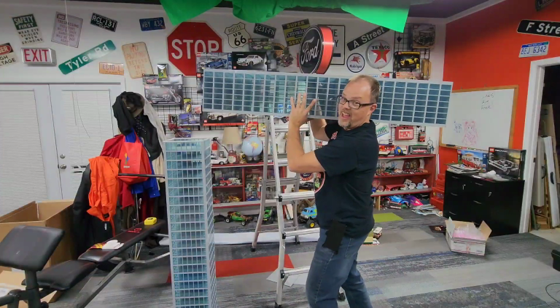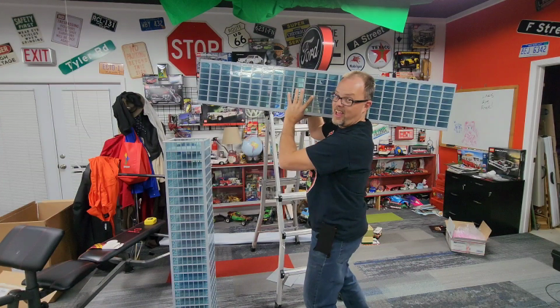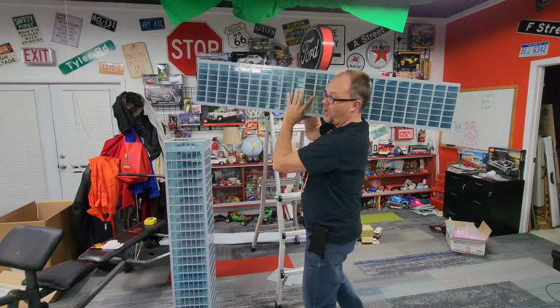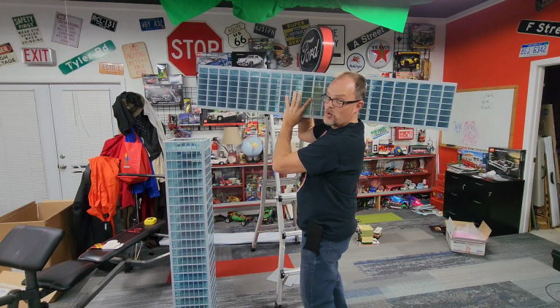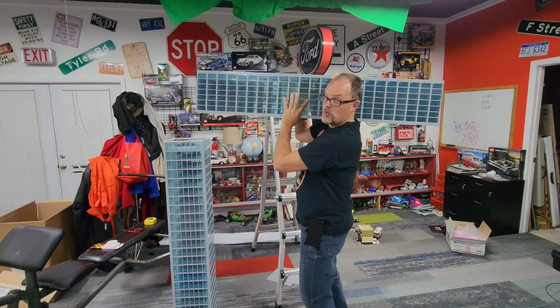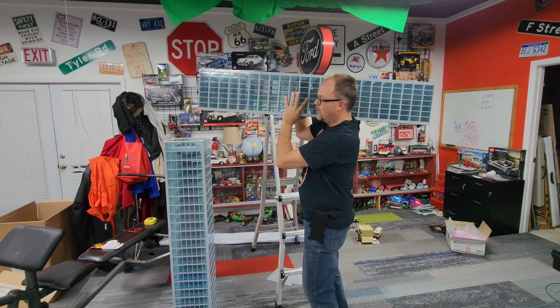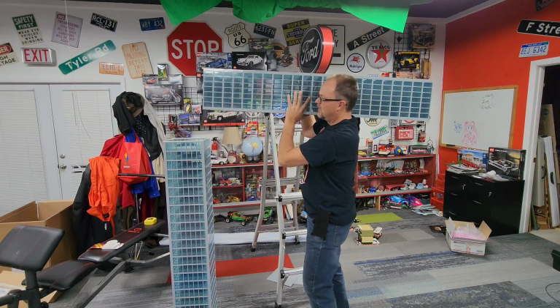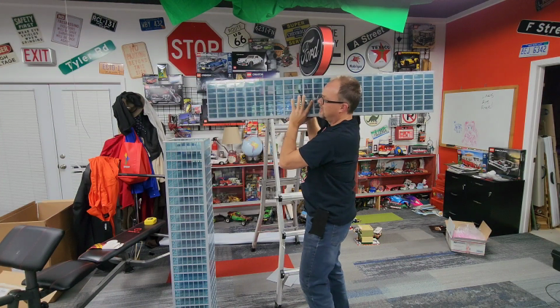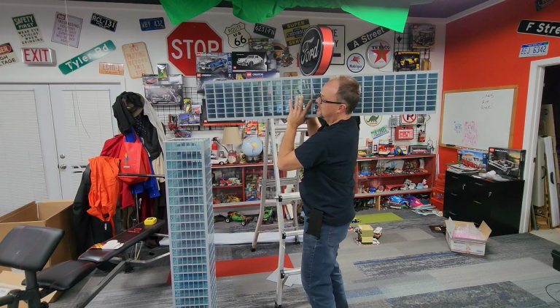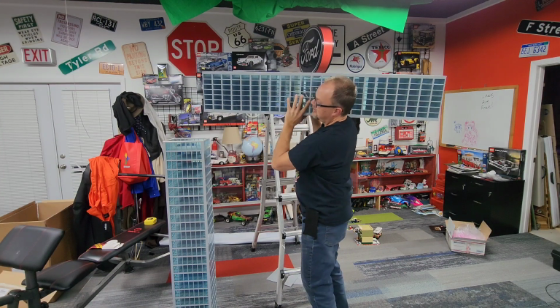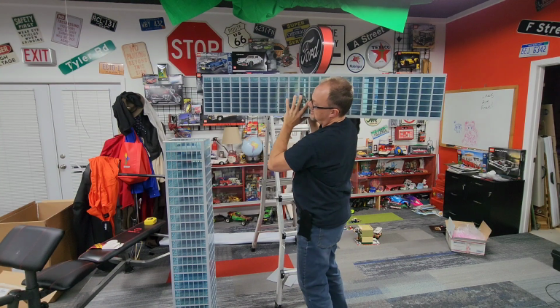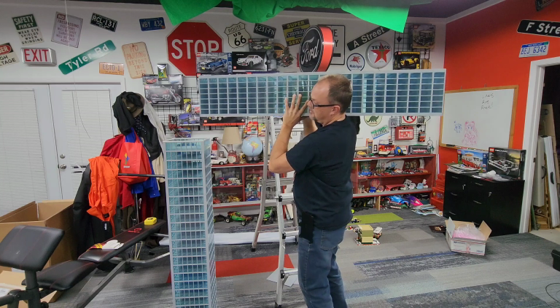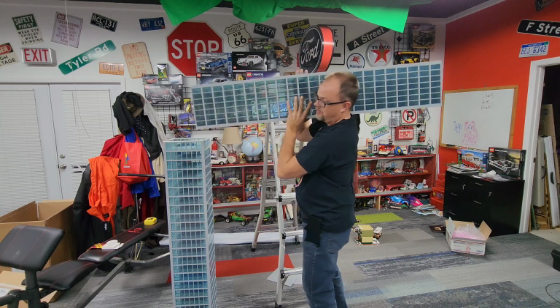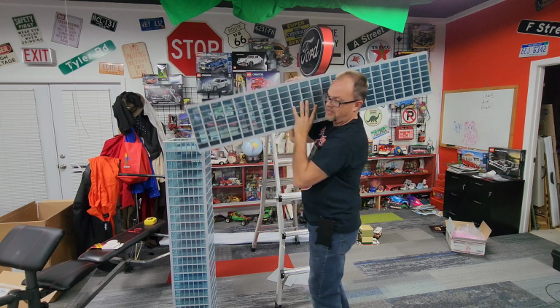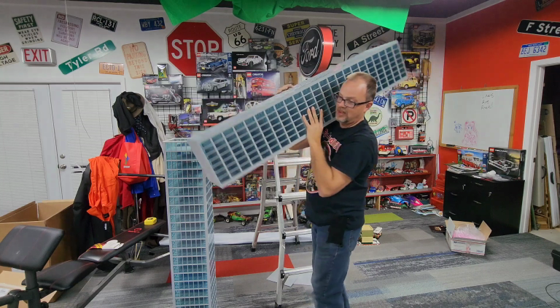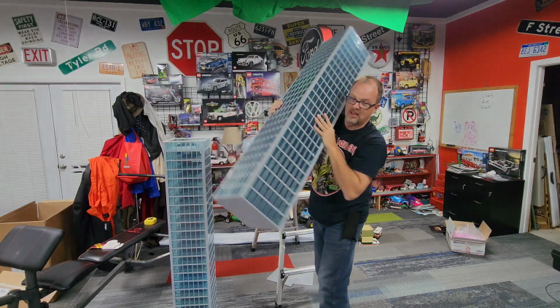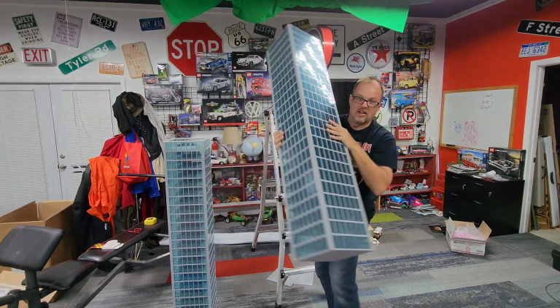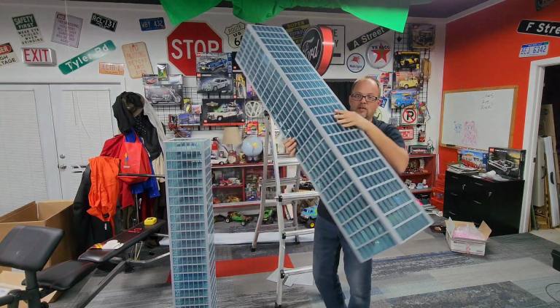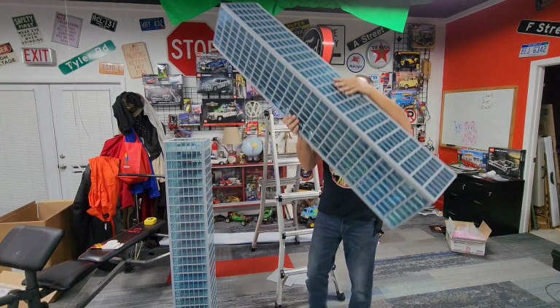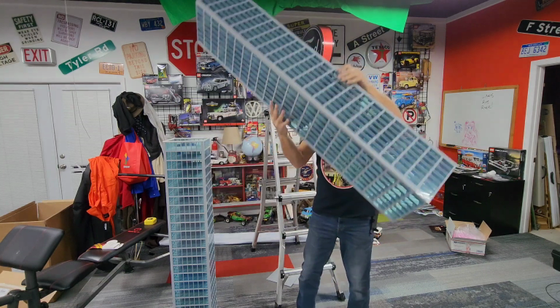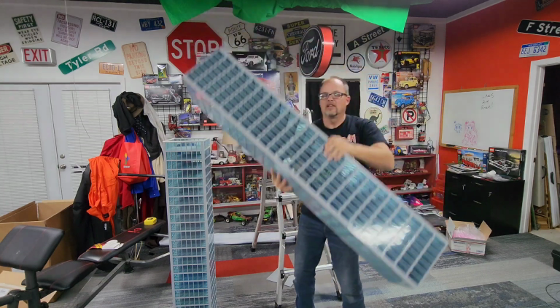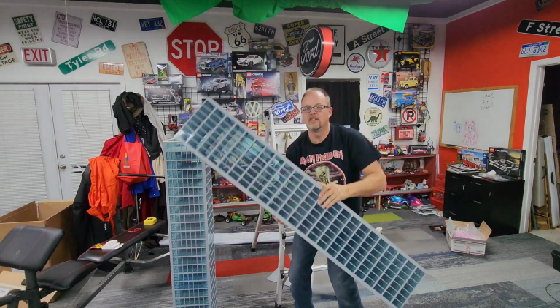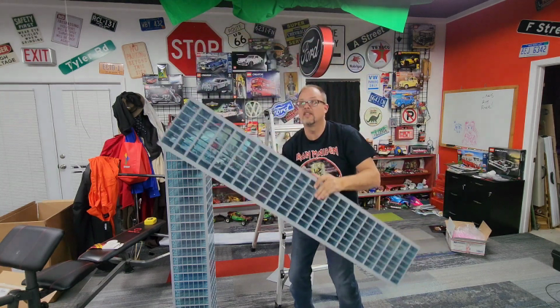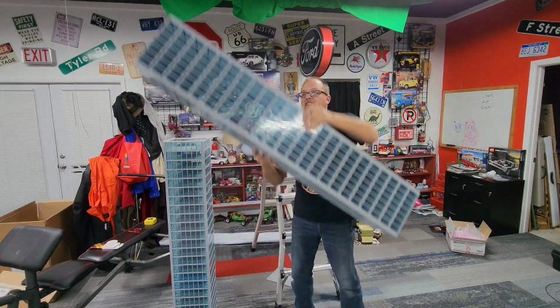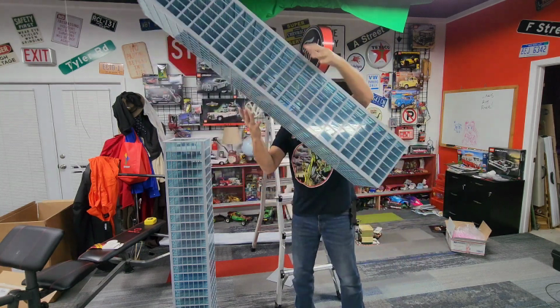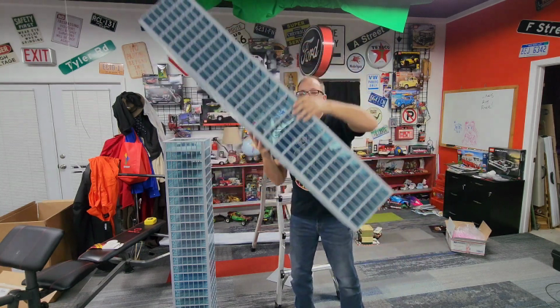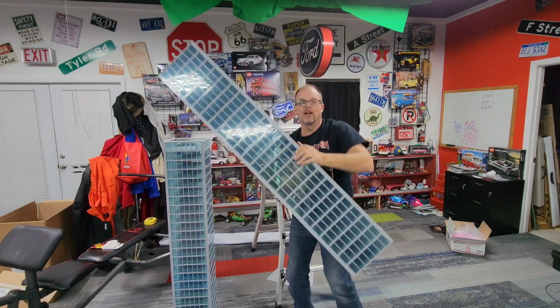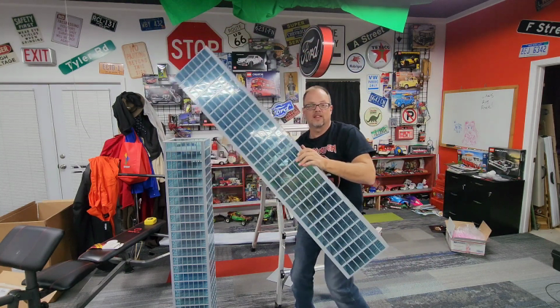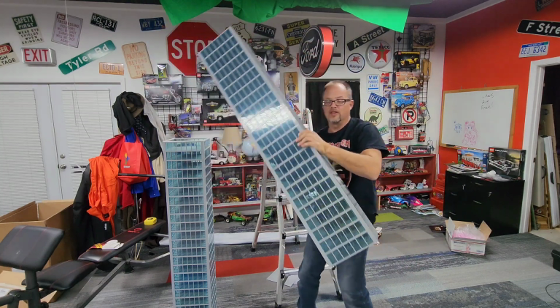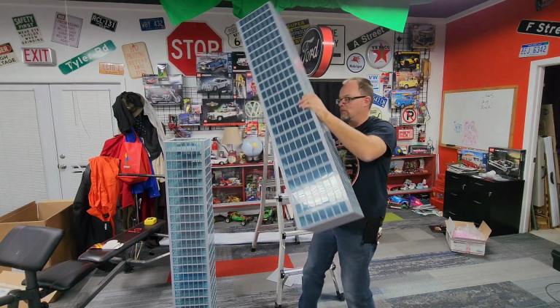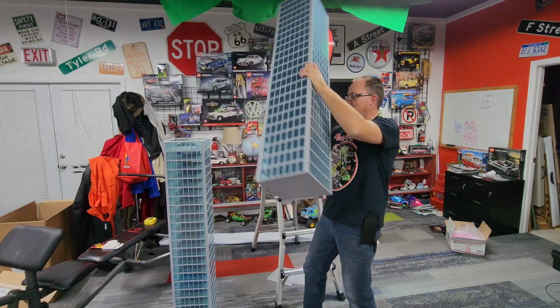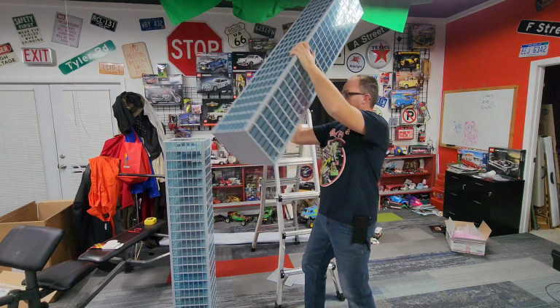As you can see, this structure is extremely strong. I'm able to pick it up and move it around without the fear of it actually collapsing or falling apart.